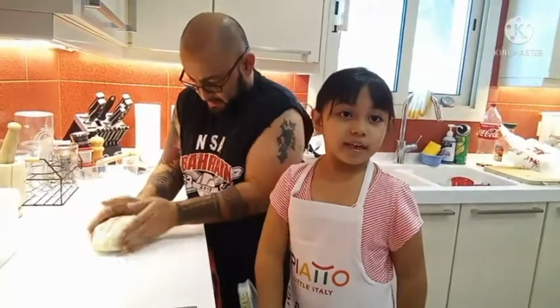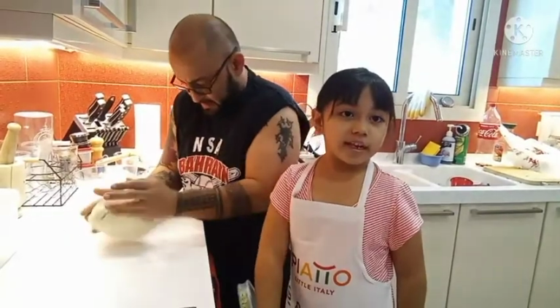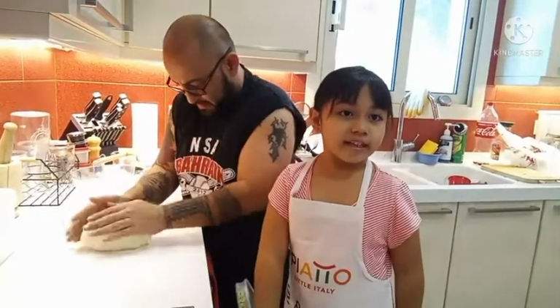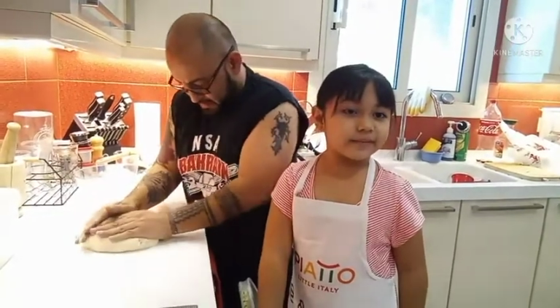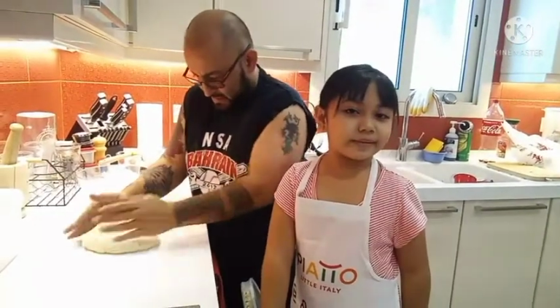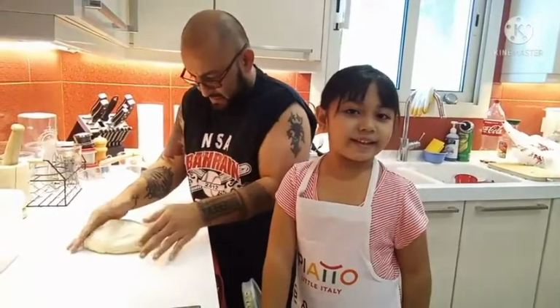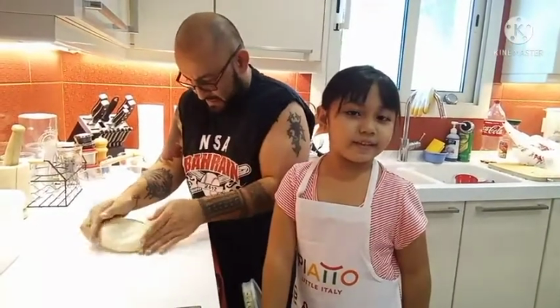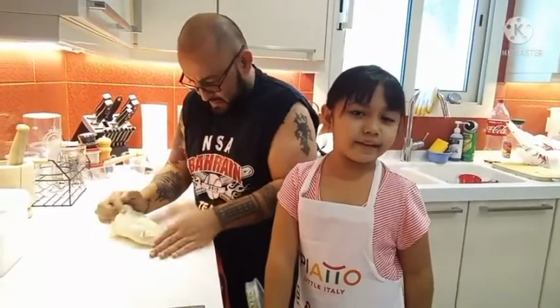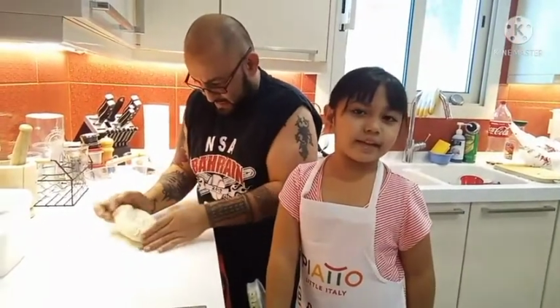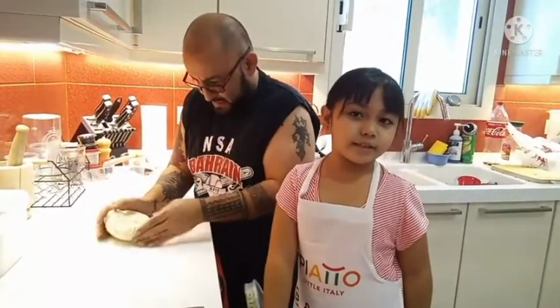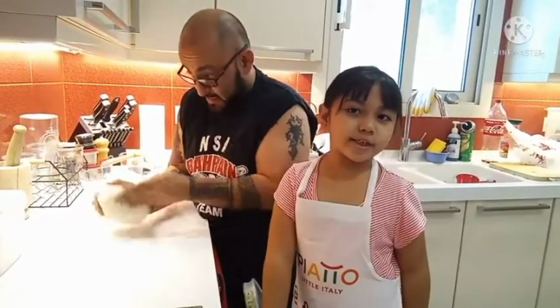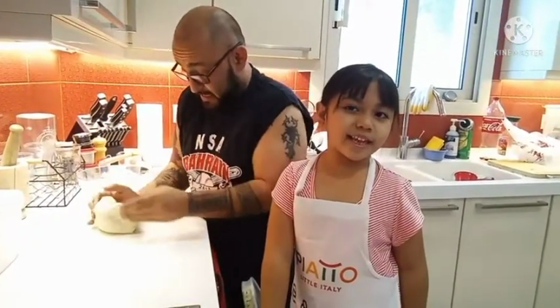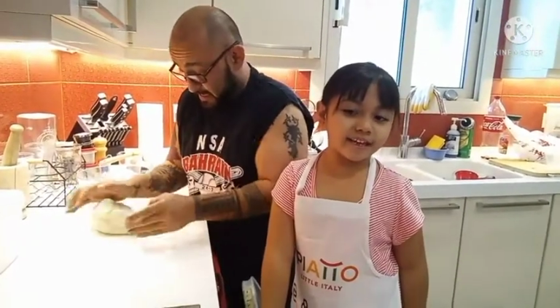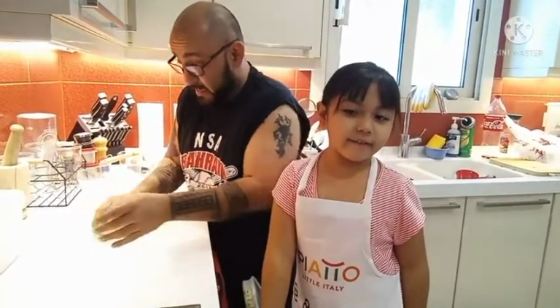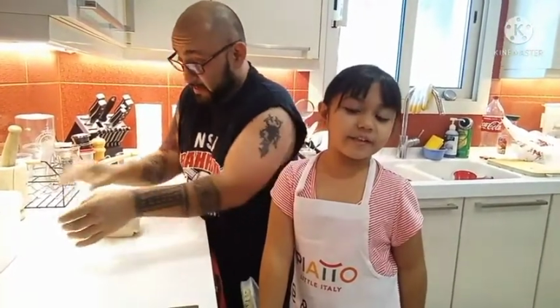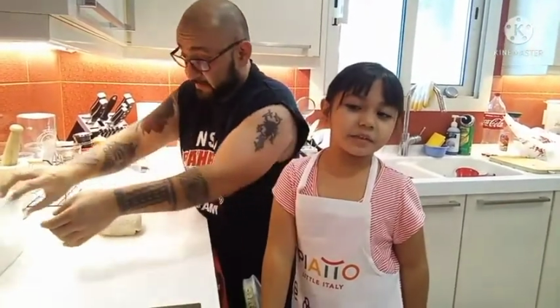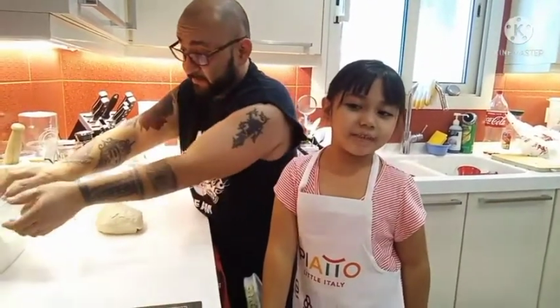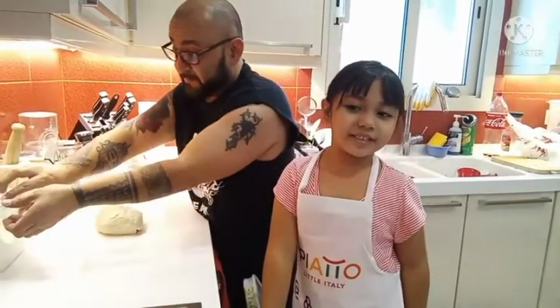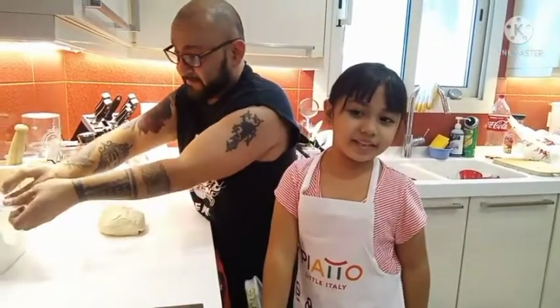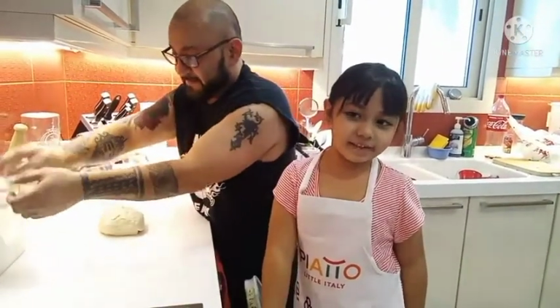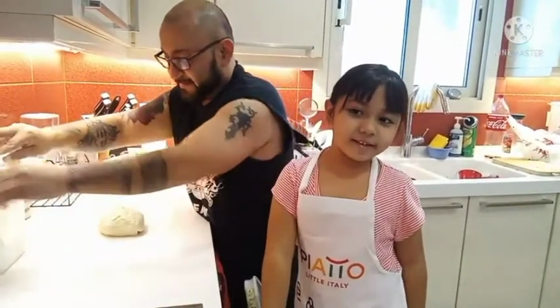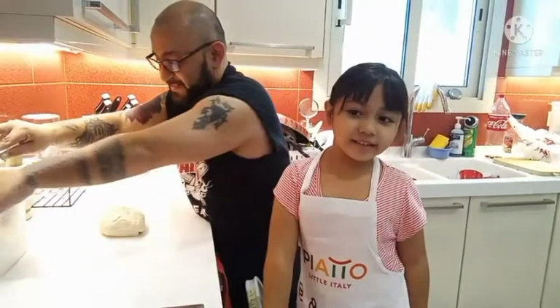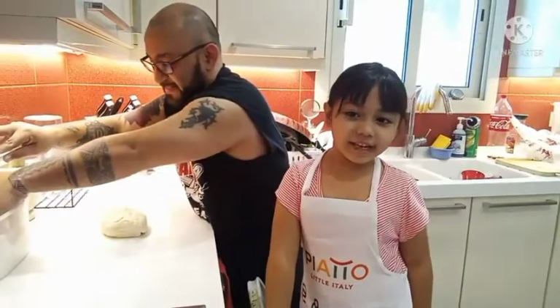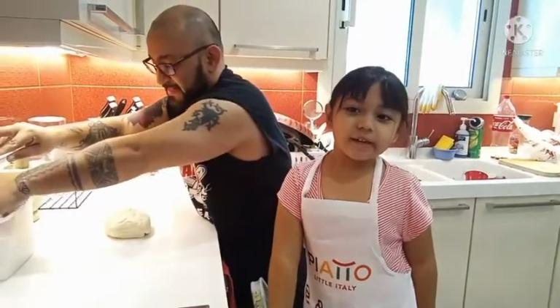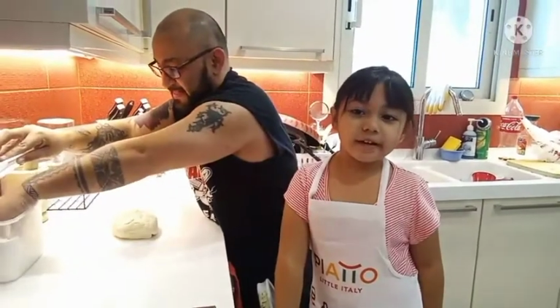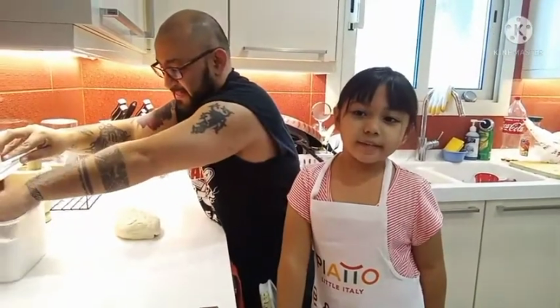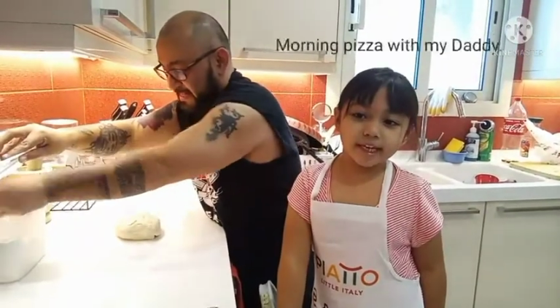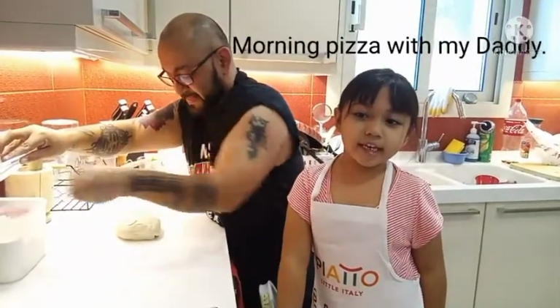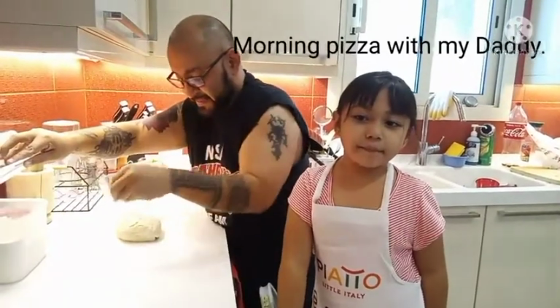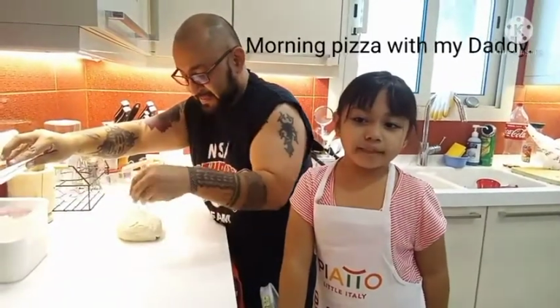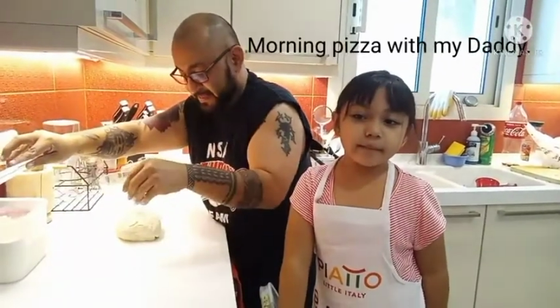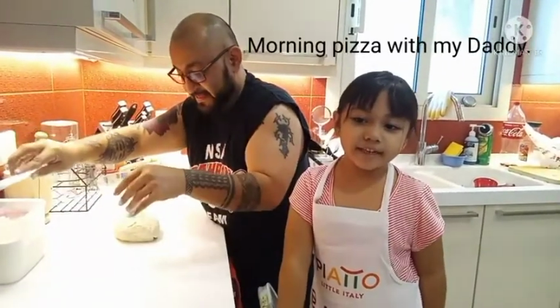Hello everybody, my name is Janai and welcome to my channel. Today we're making a pizza morning.